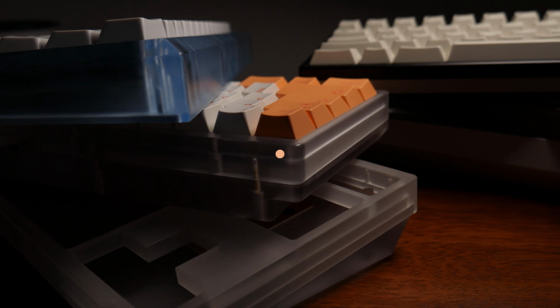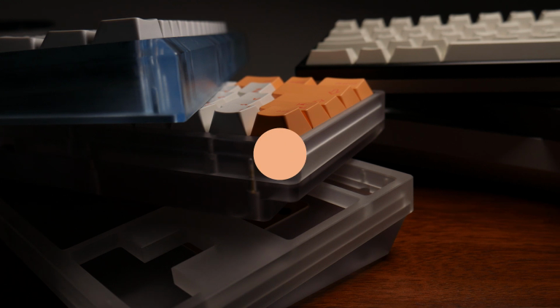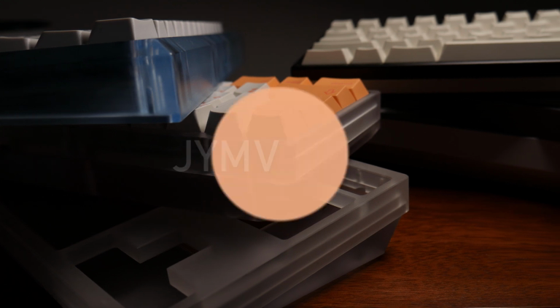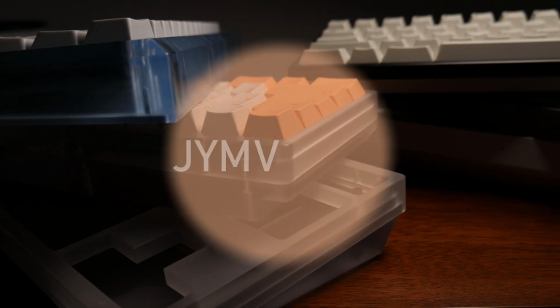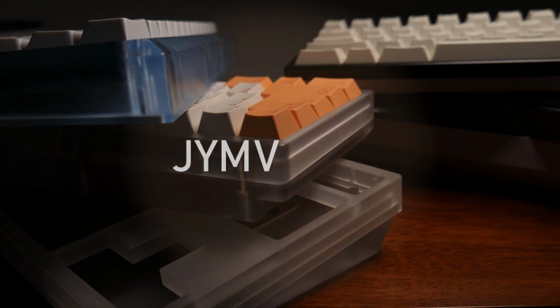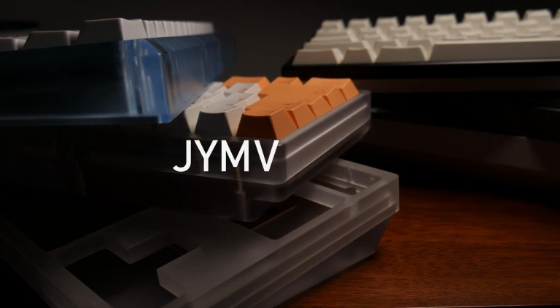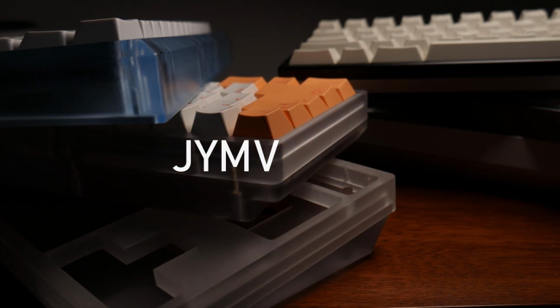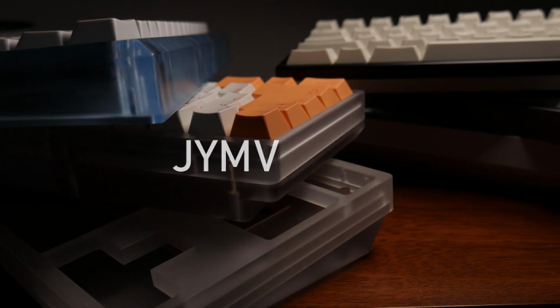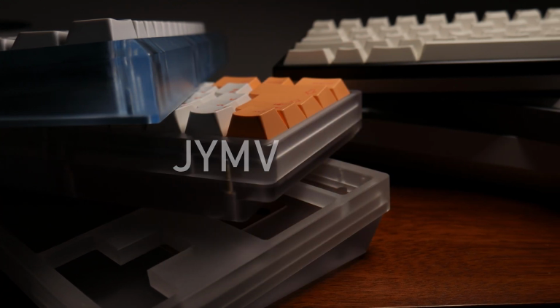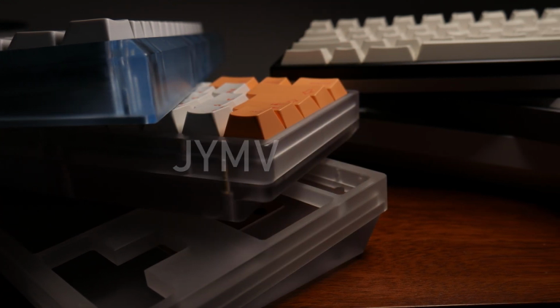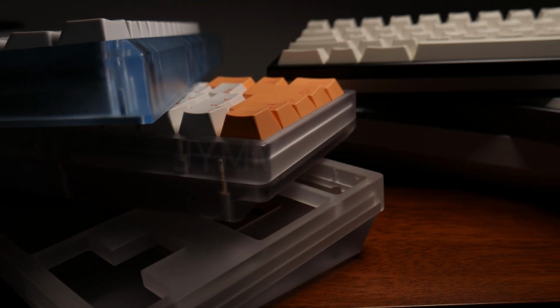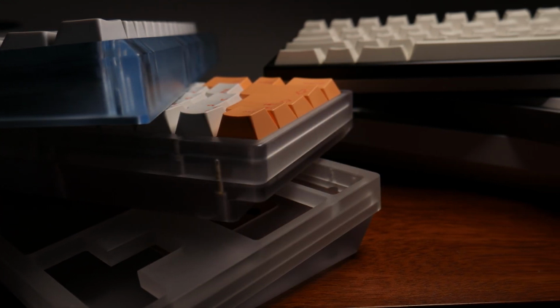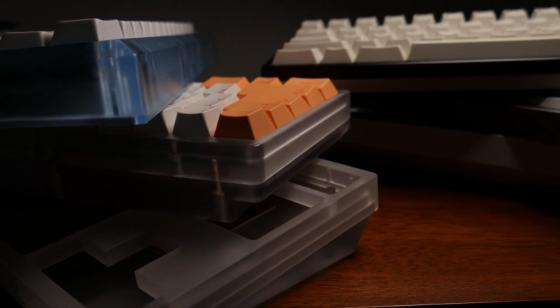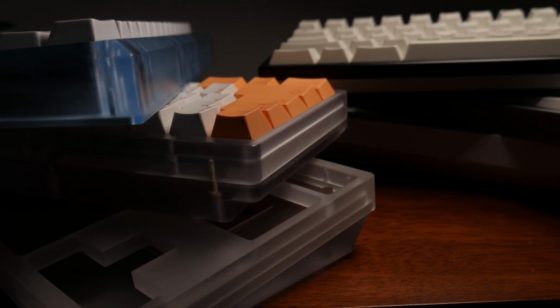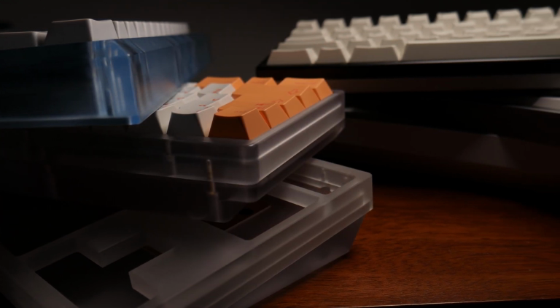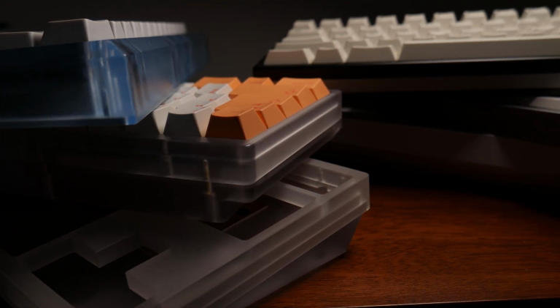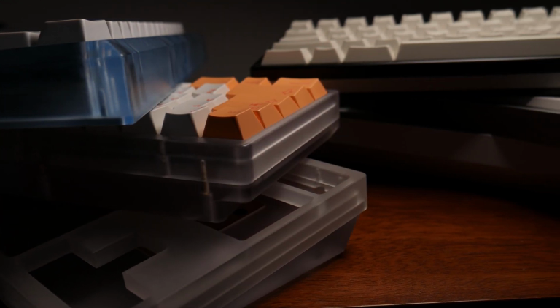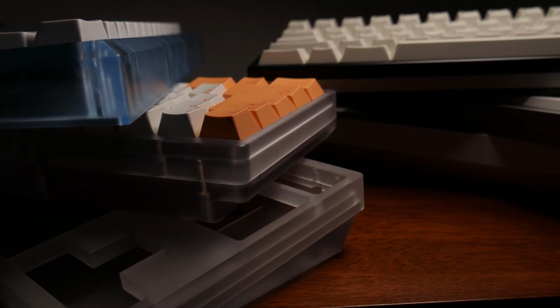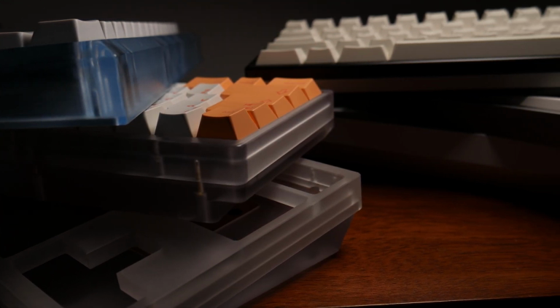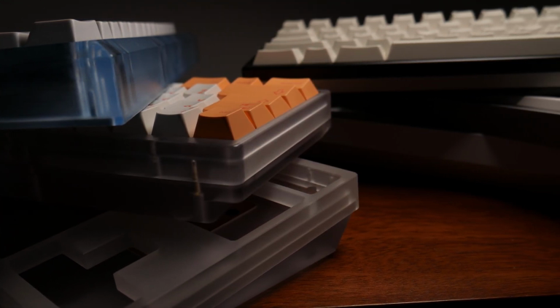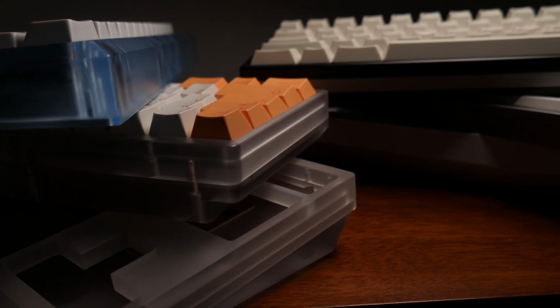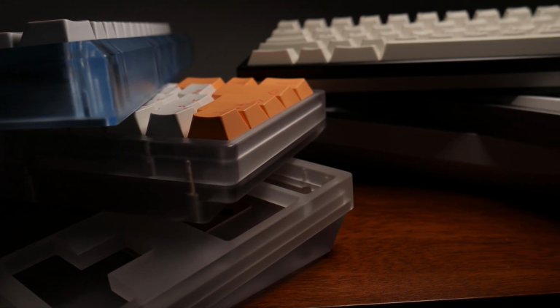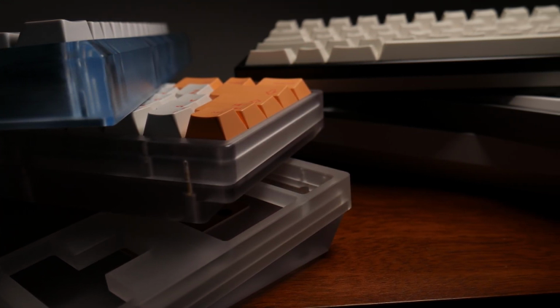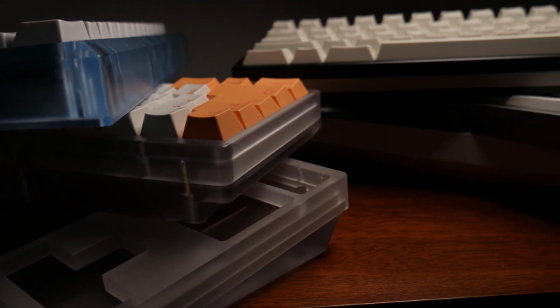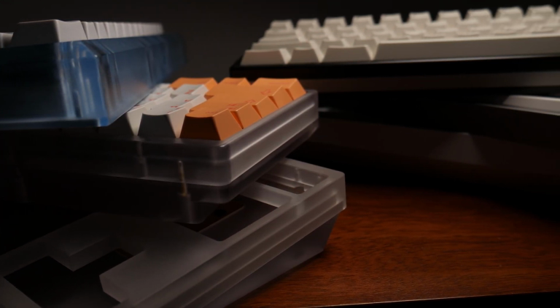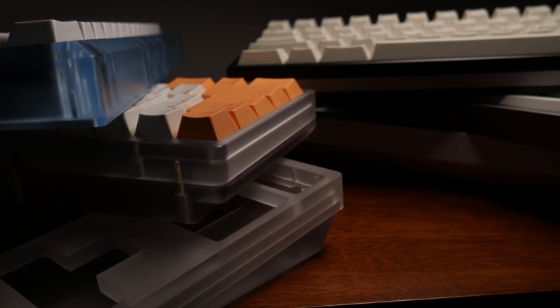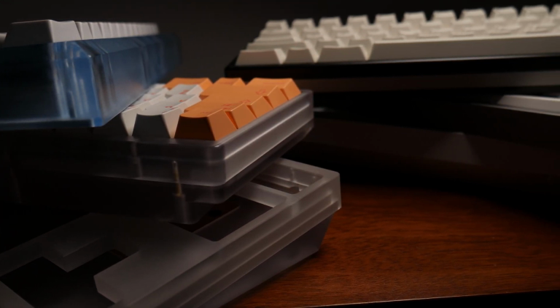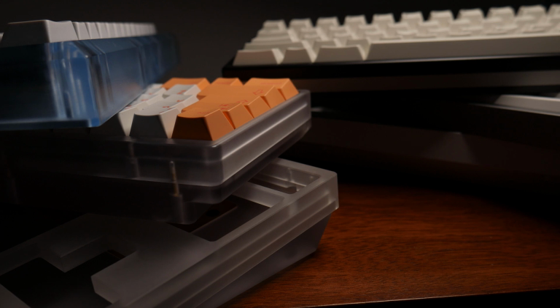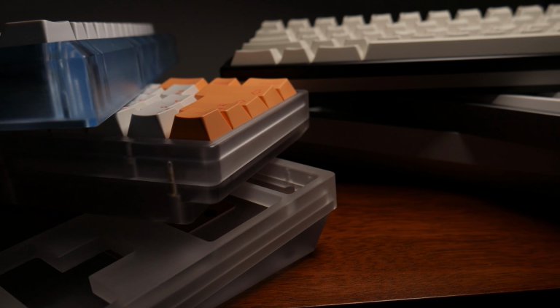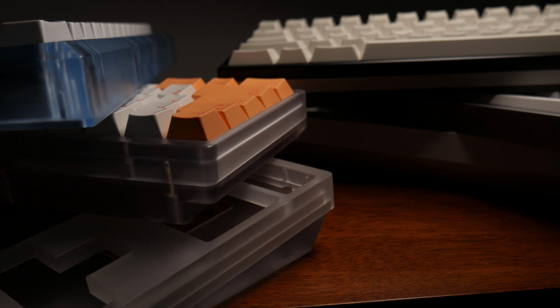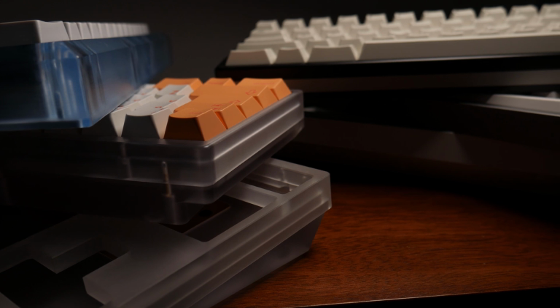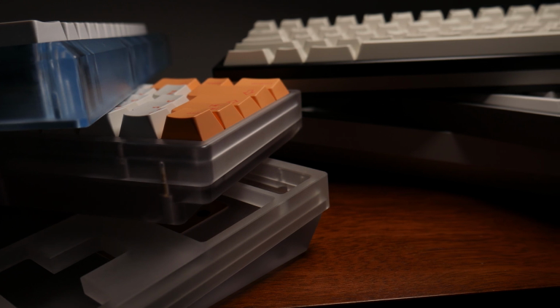Aluminum and polycarbonate are the two most common case materials in custom keyboards. Let's find out how they can impact sound.